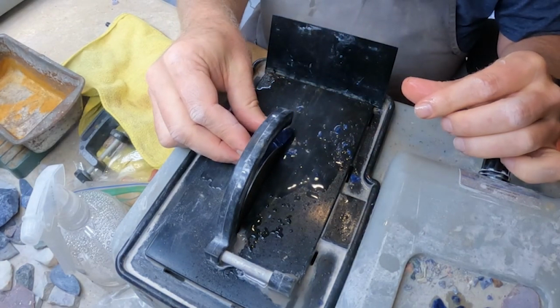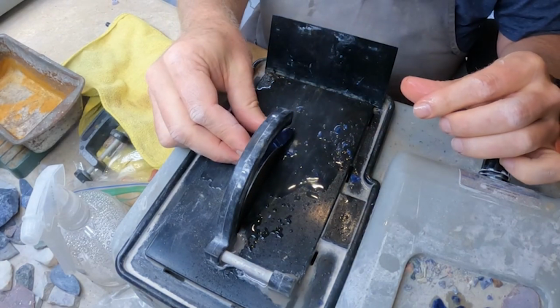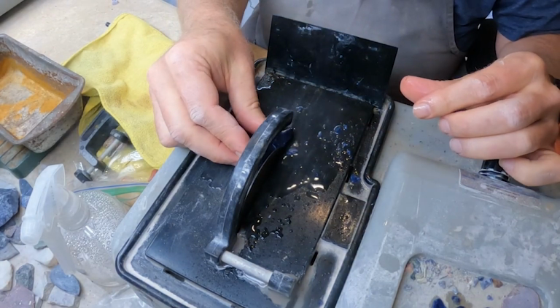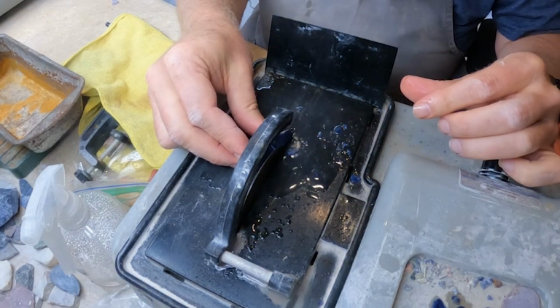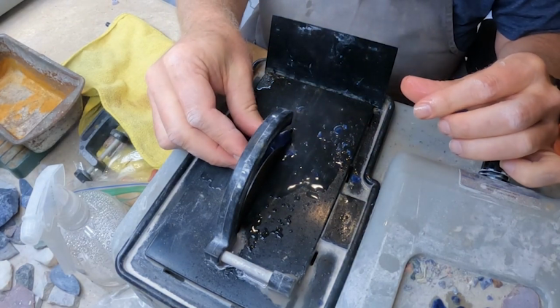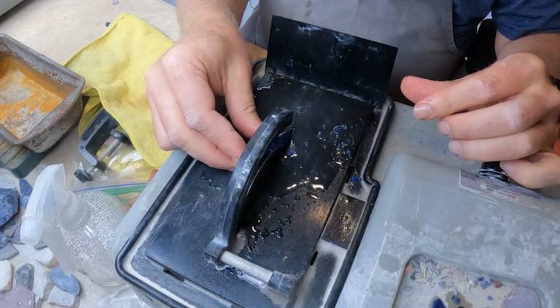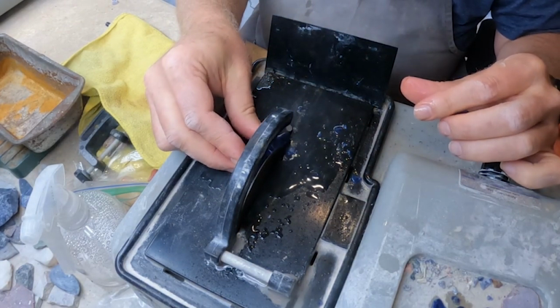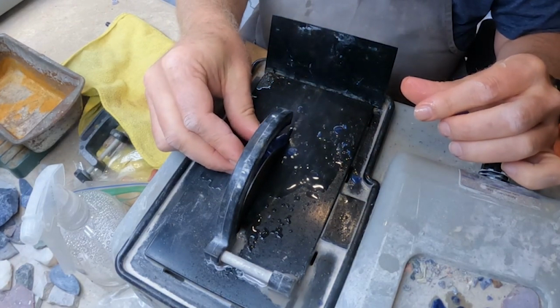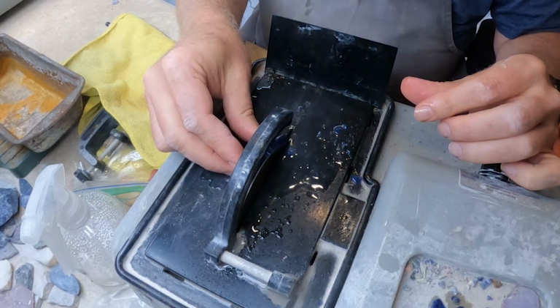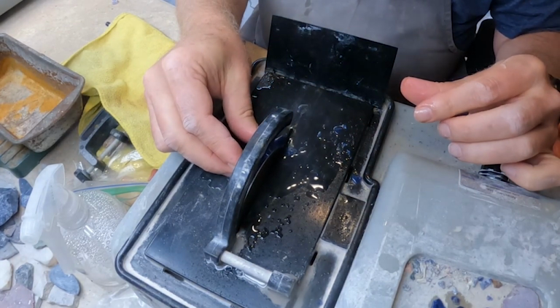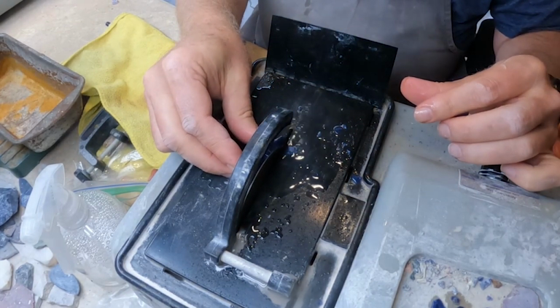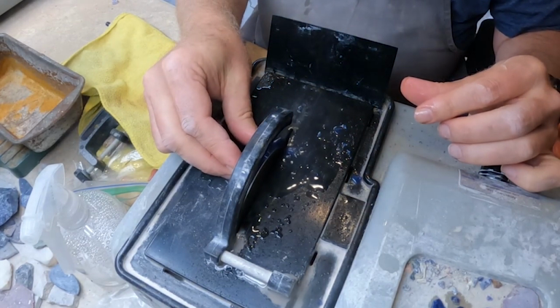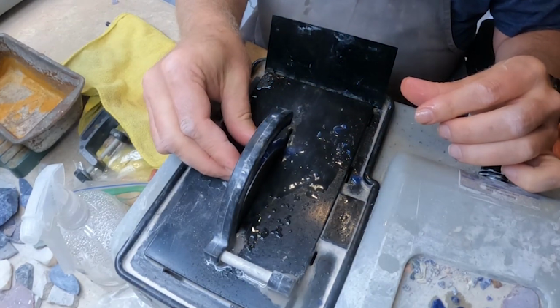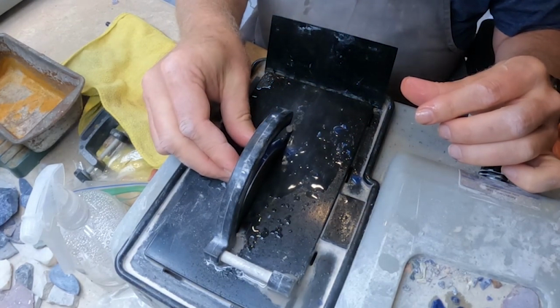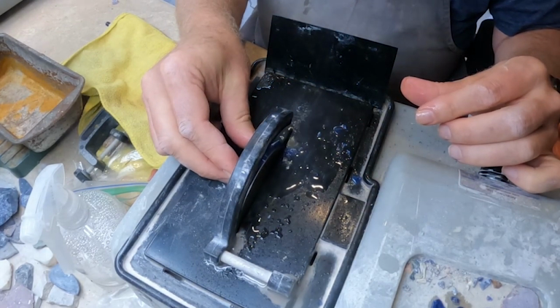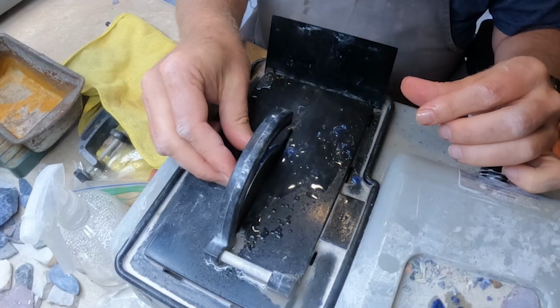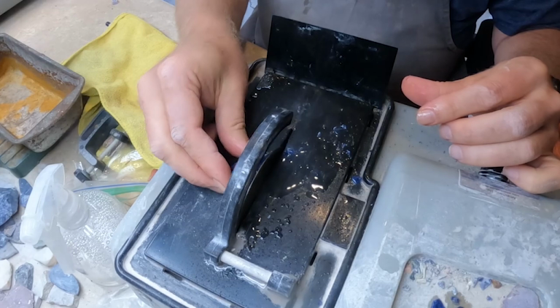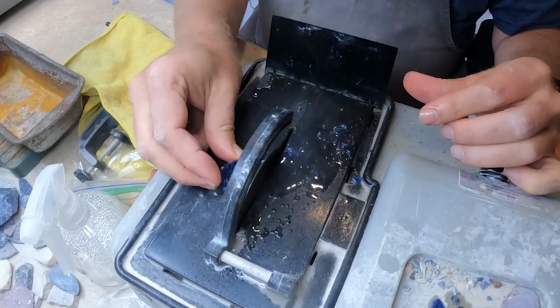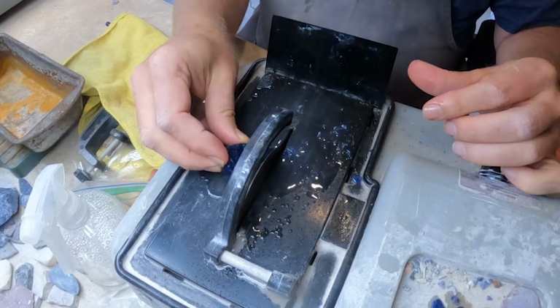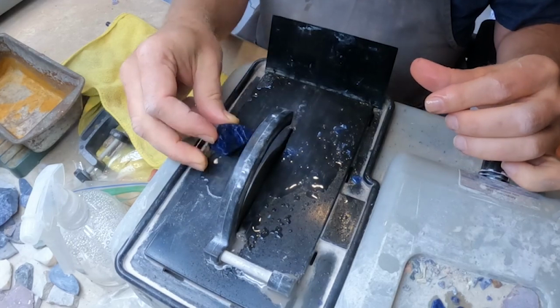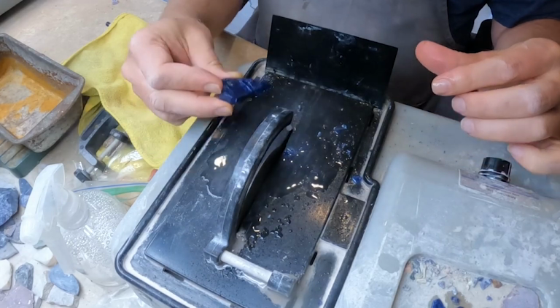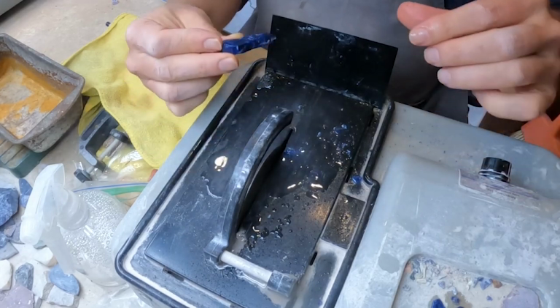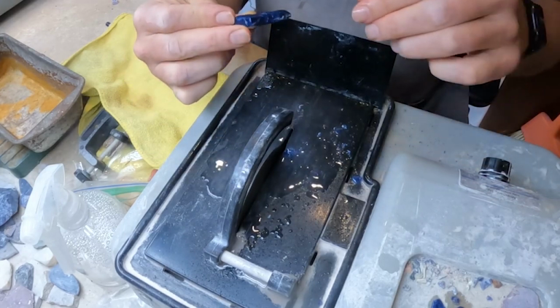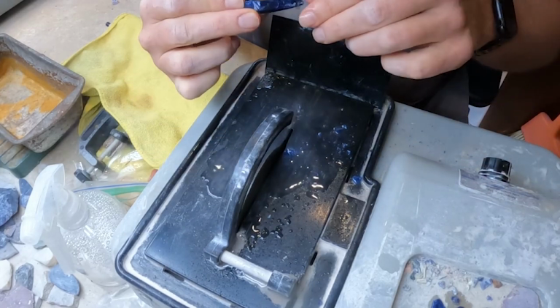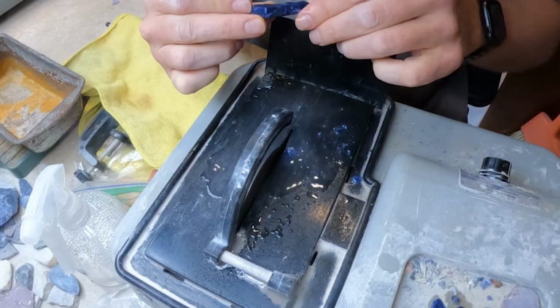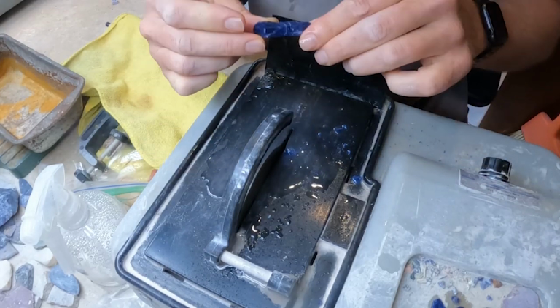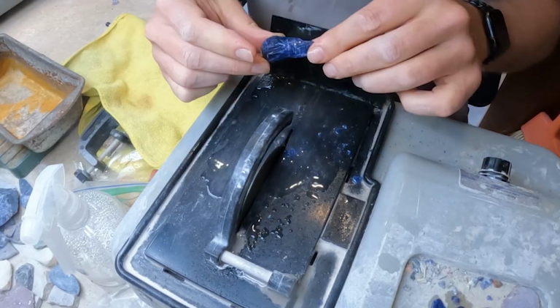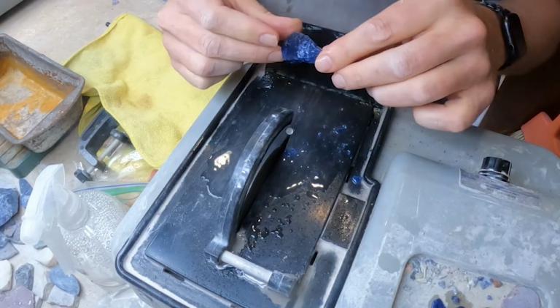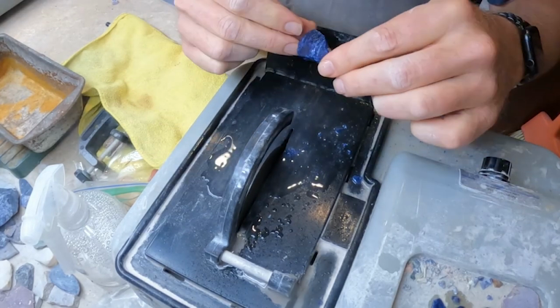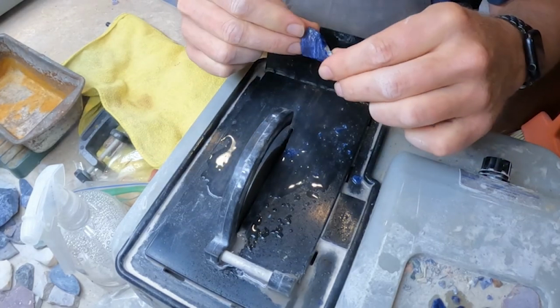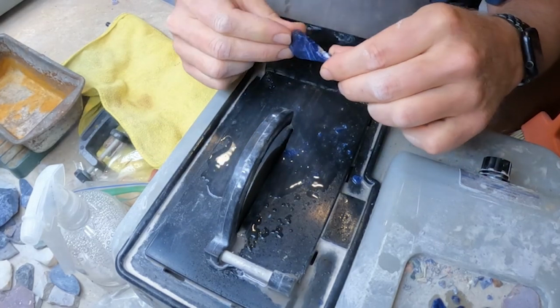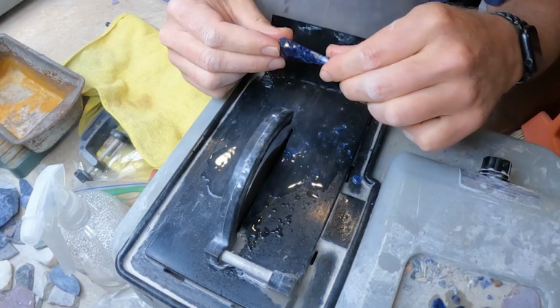Those pieces that I've pulled off and set aside, I'll use those later in some little project.